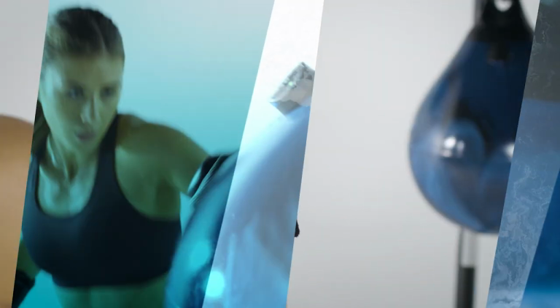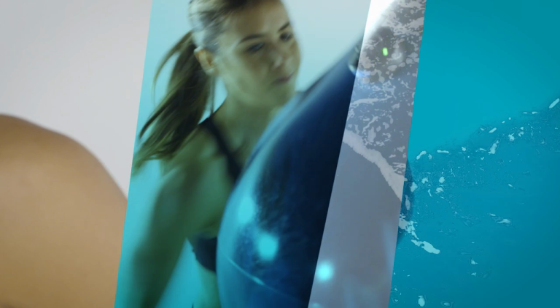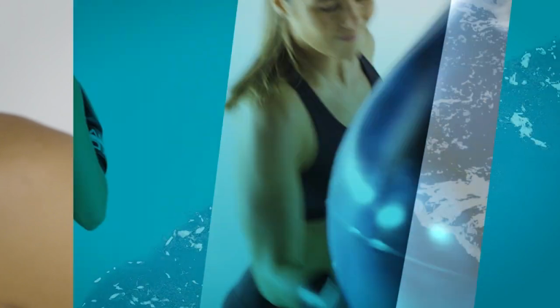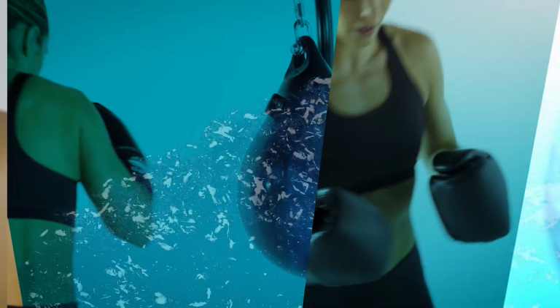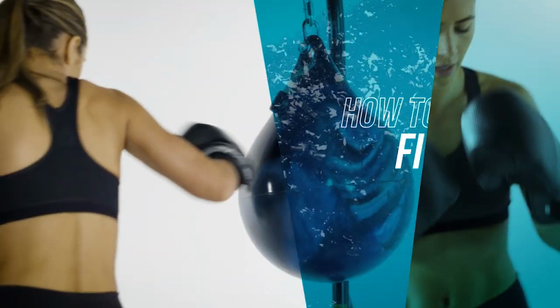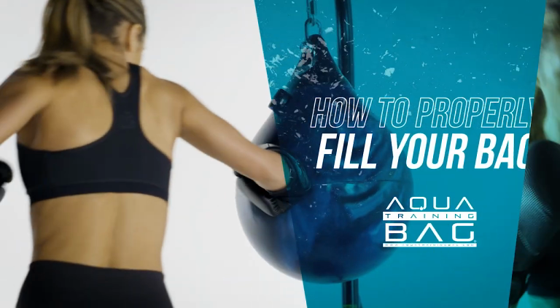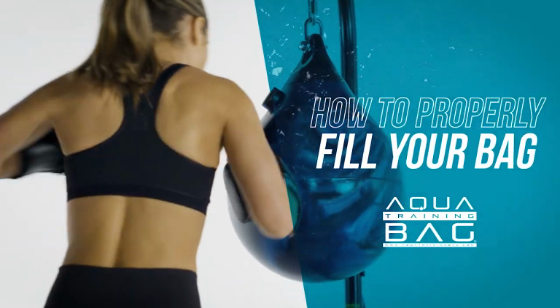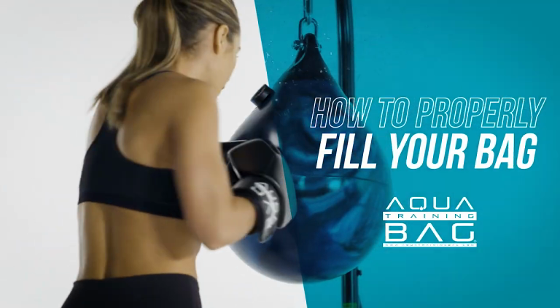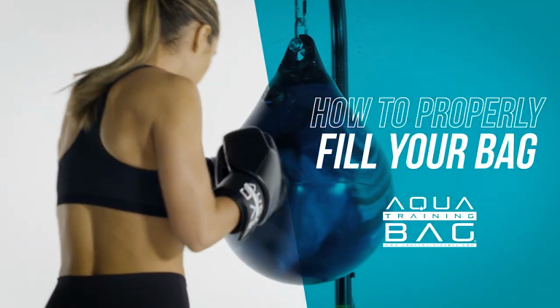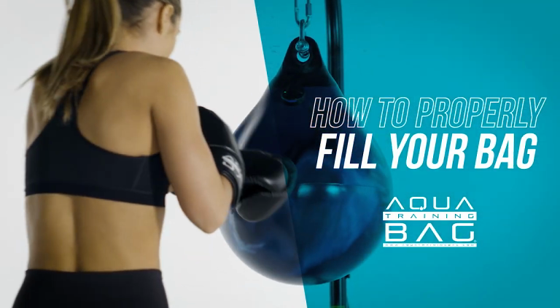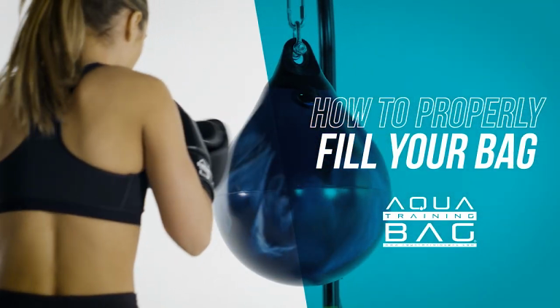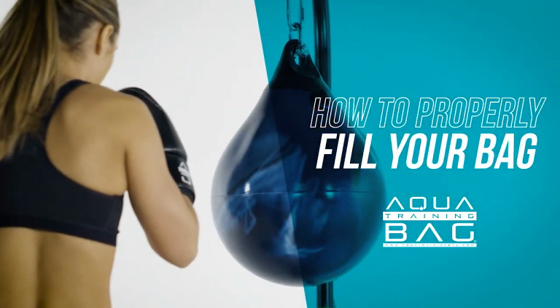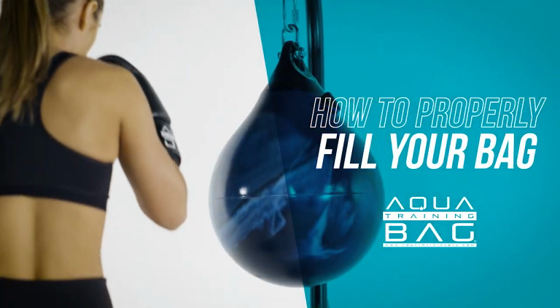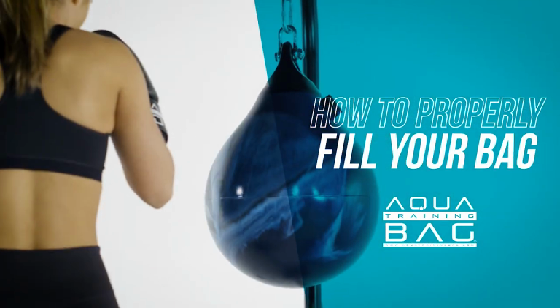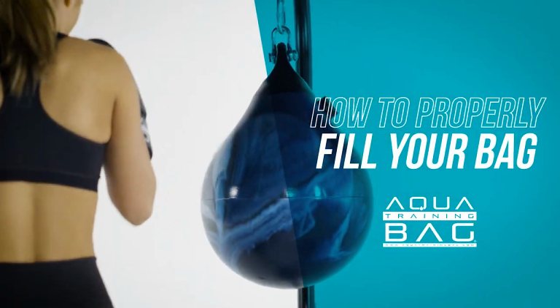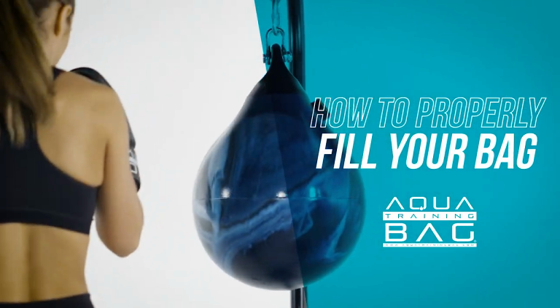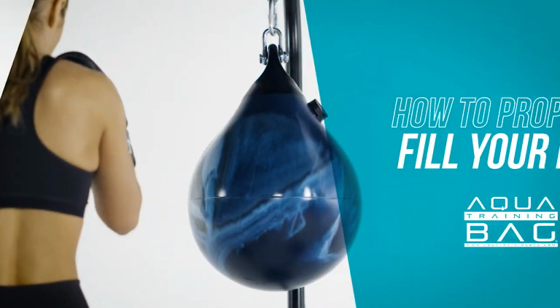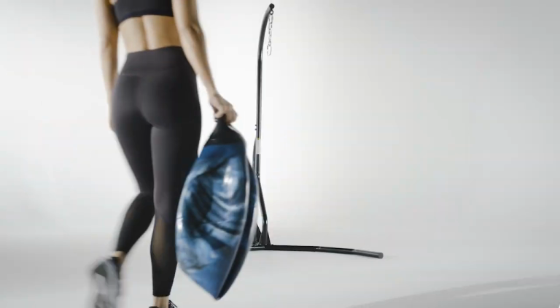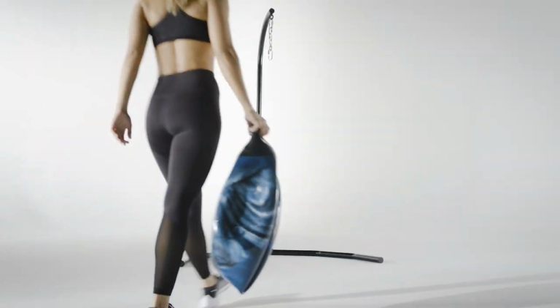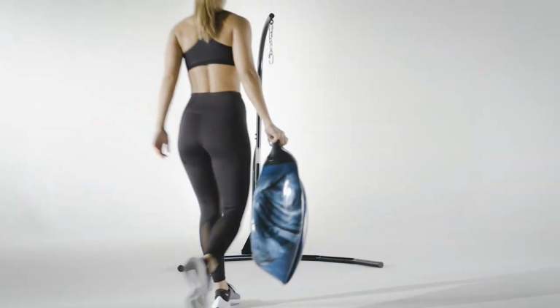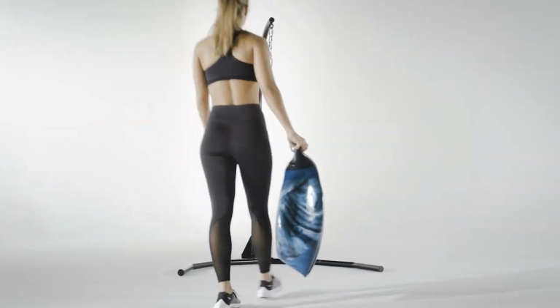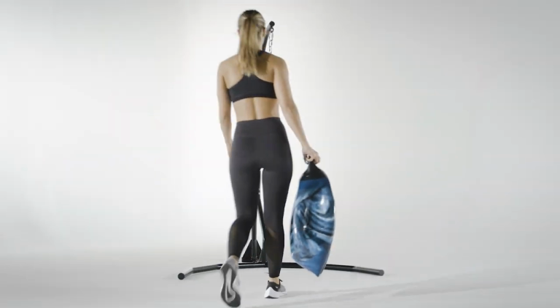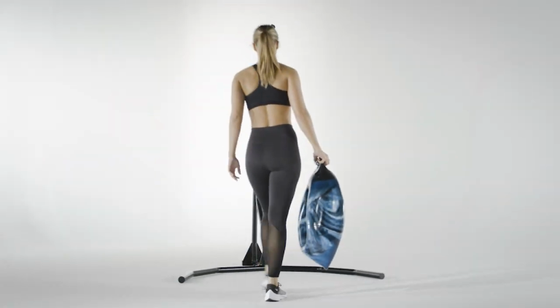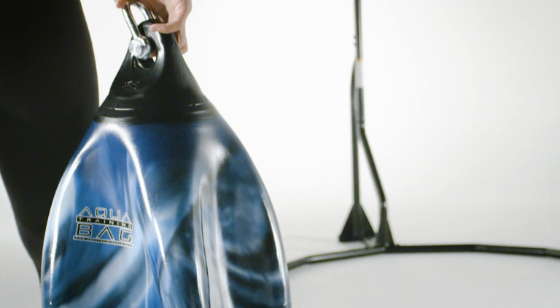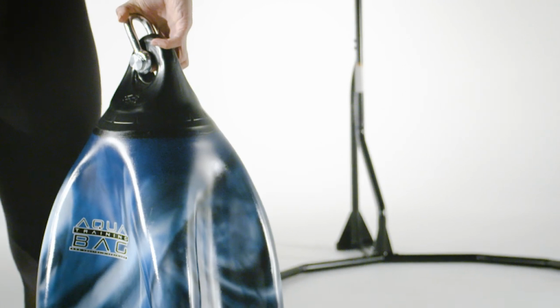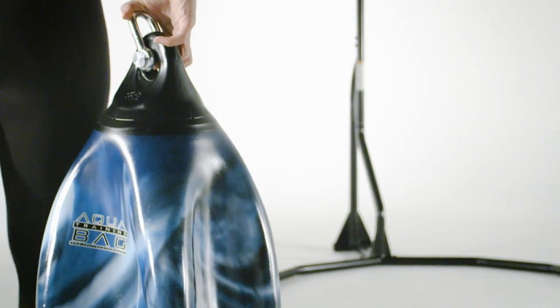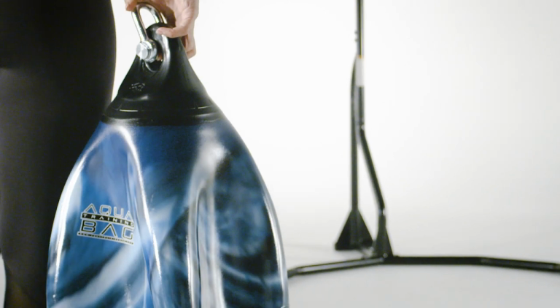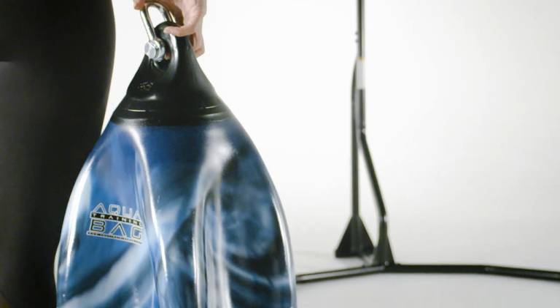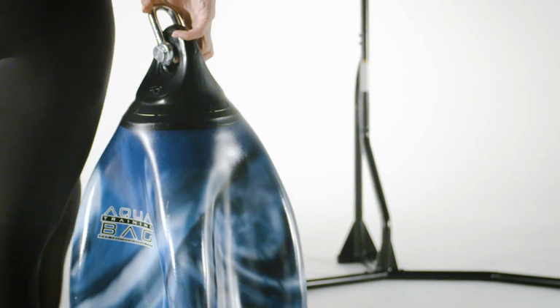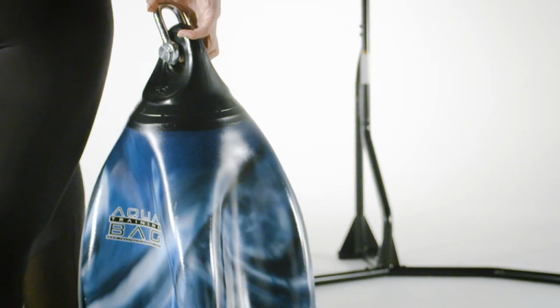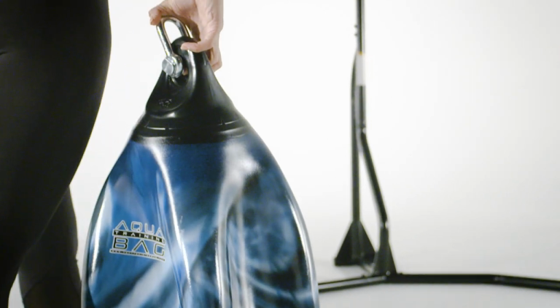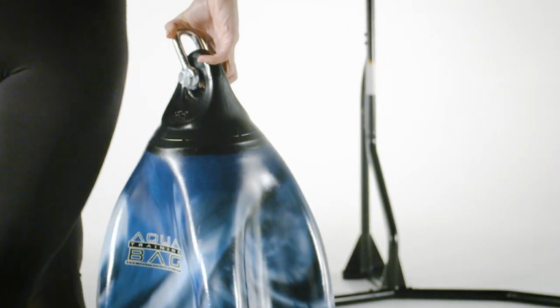Hanging and filling an aqua training bag couldn't be simpler, but there are a few helpful hints in this video that ensure you get the most from your new bag.